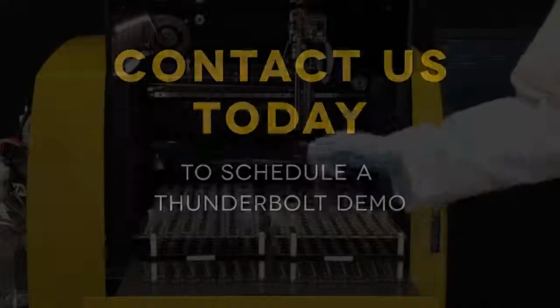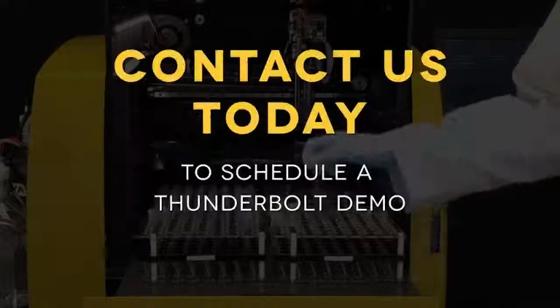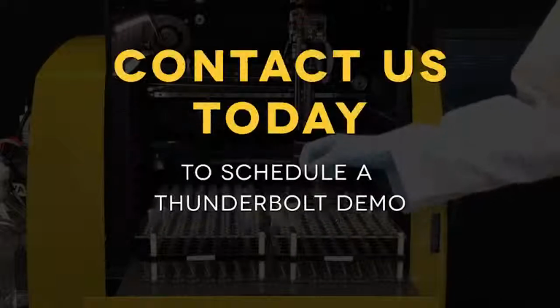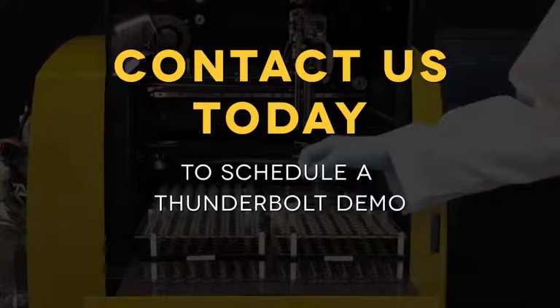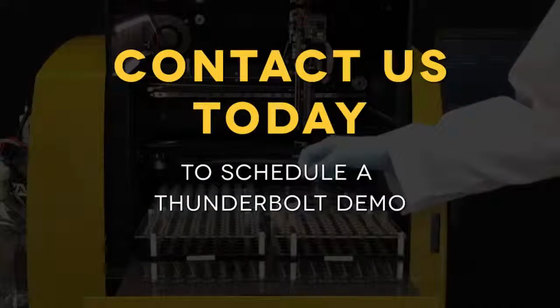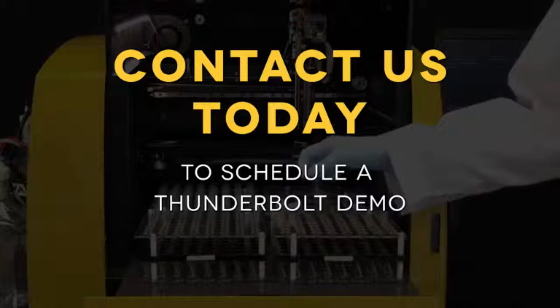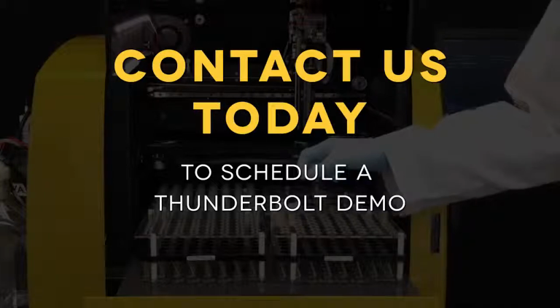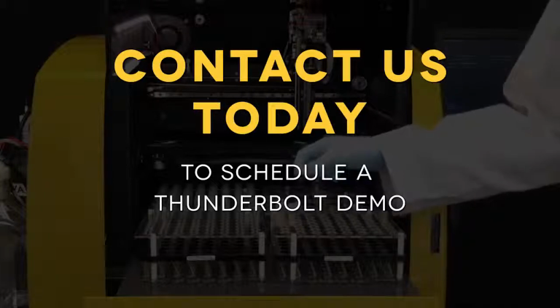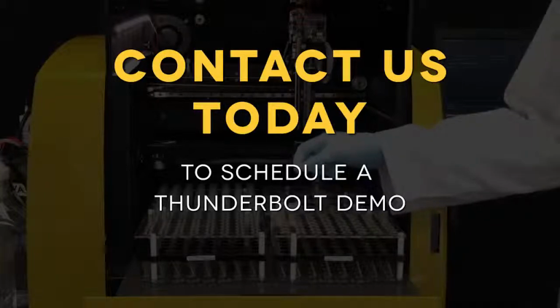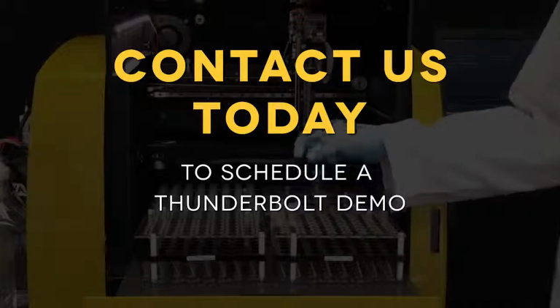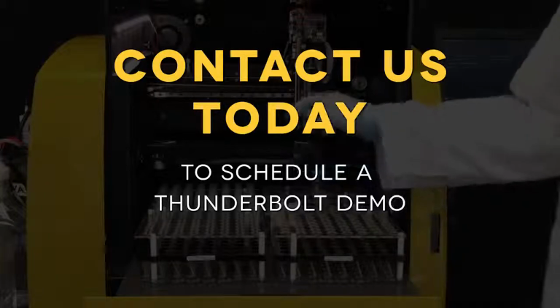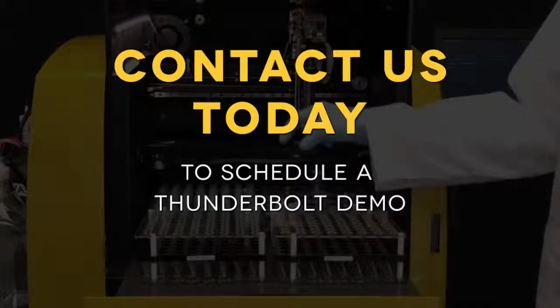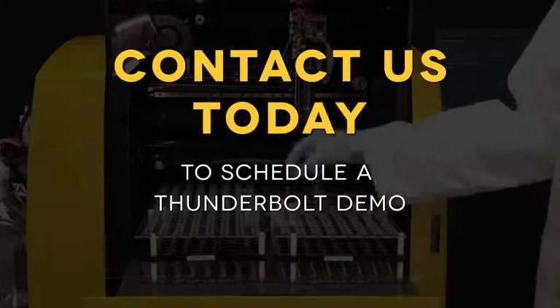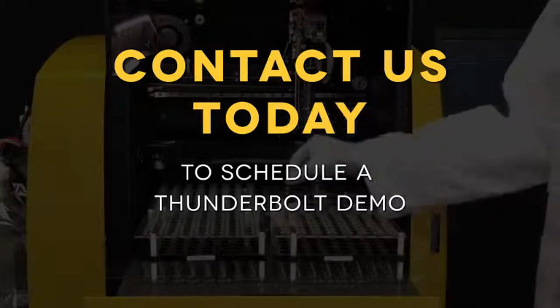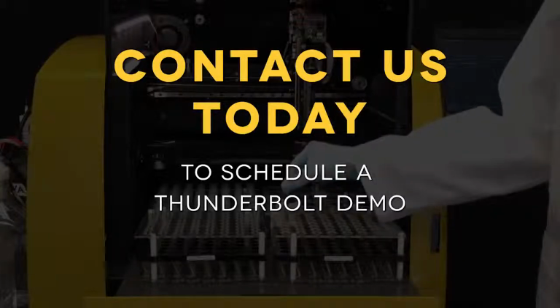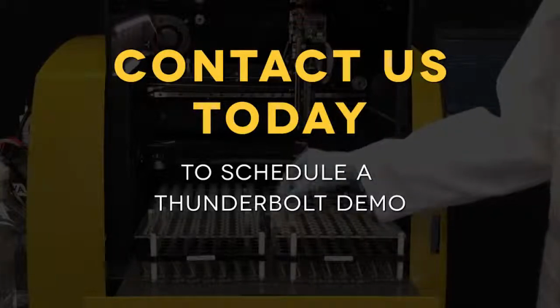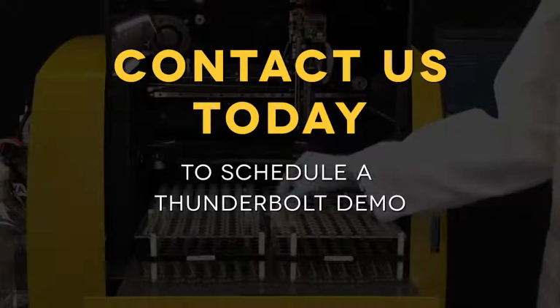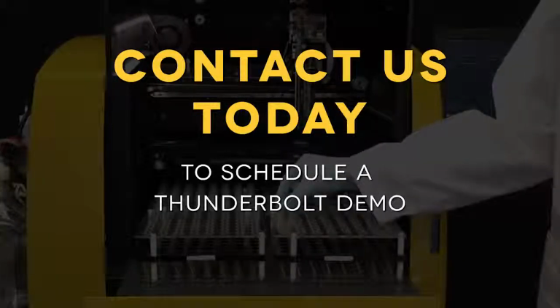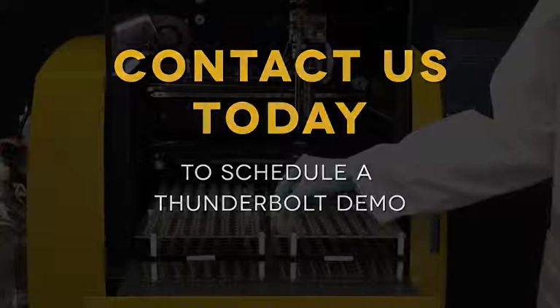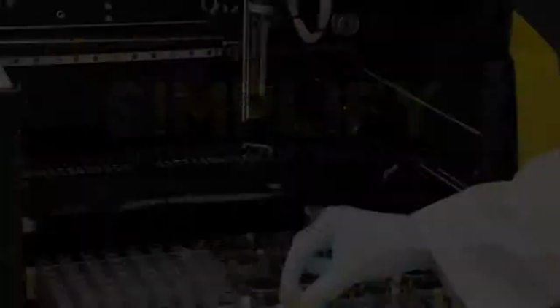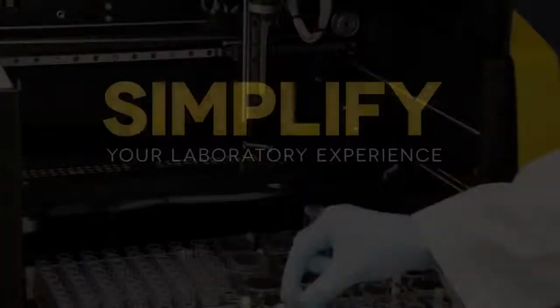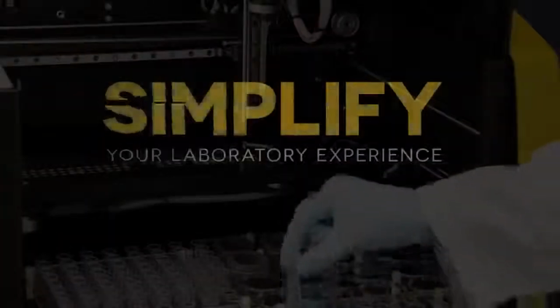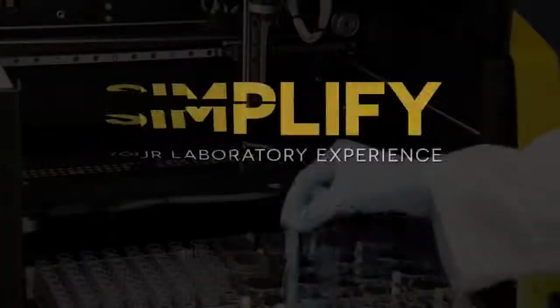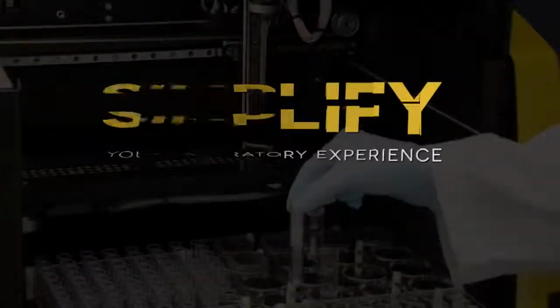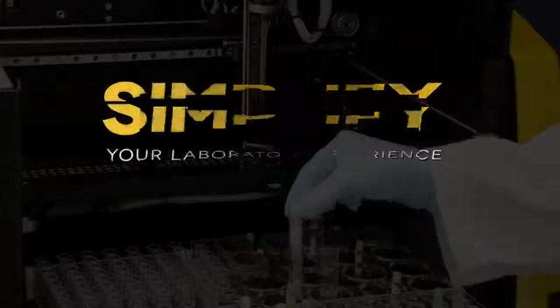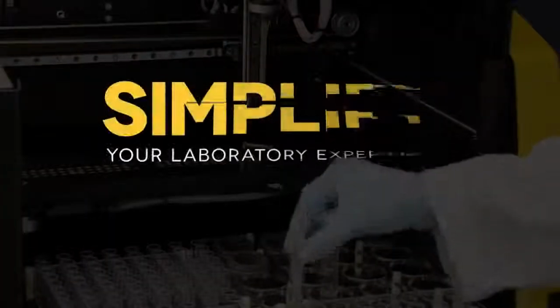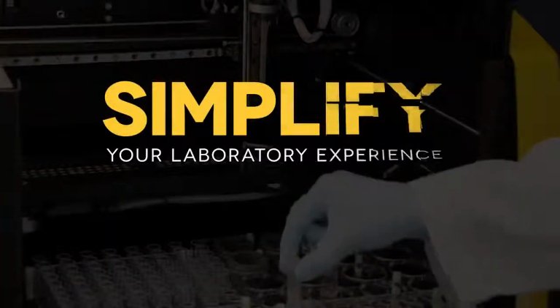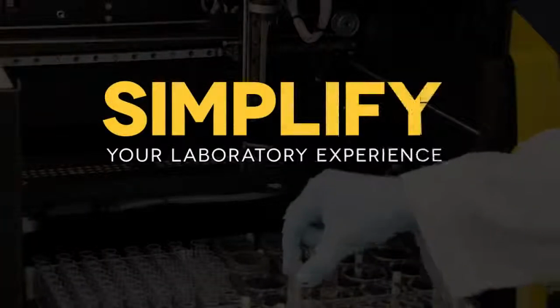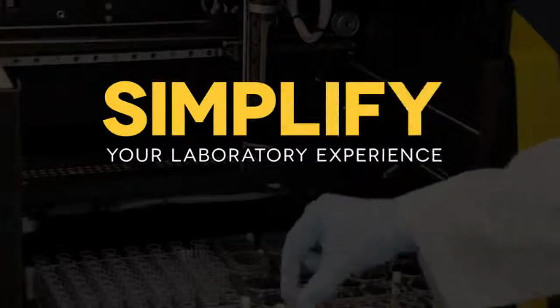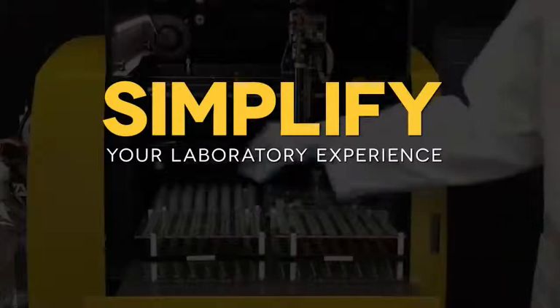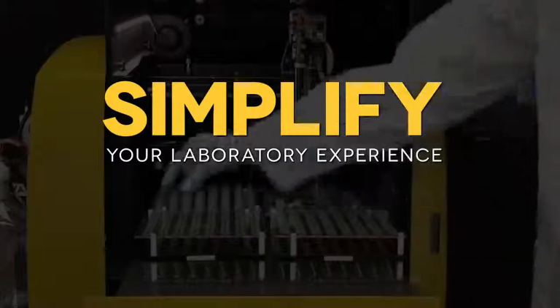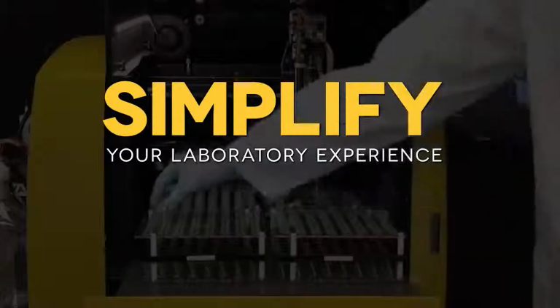Contact us today to schedule a Thunderbolt demo. Simplify your laboratory experience.